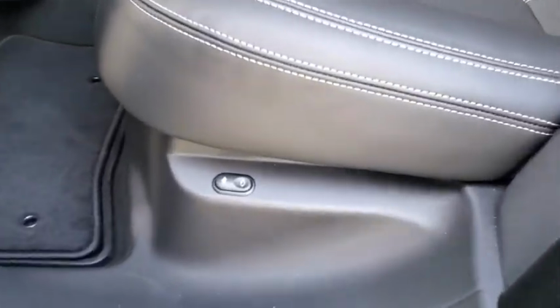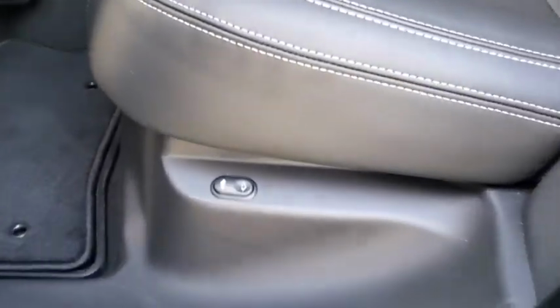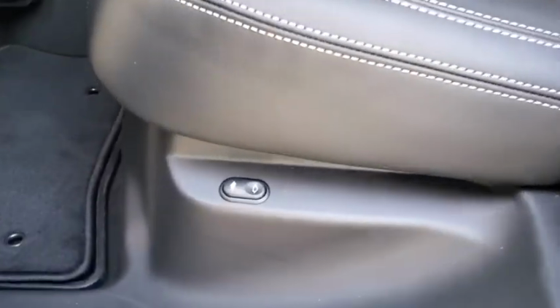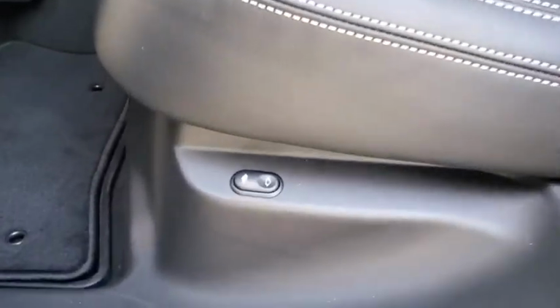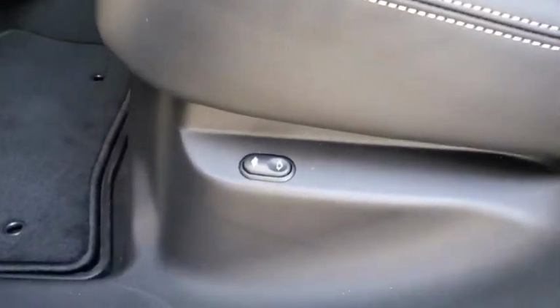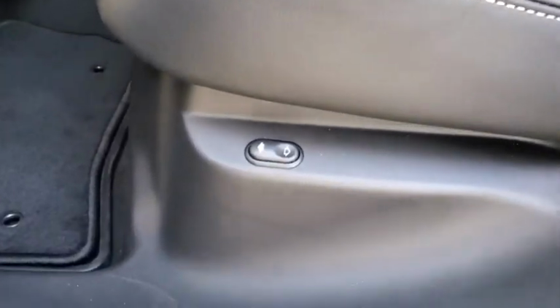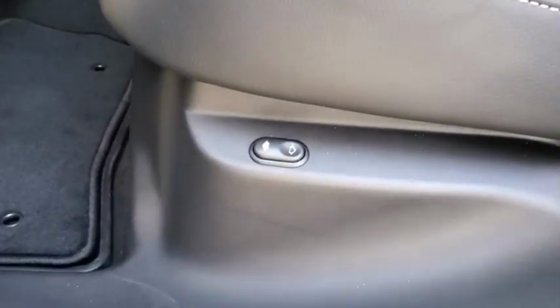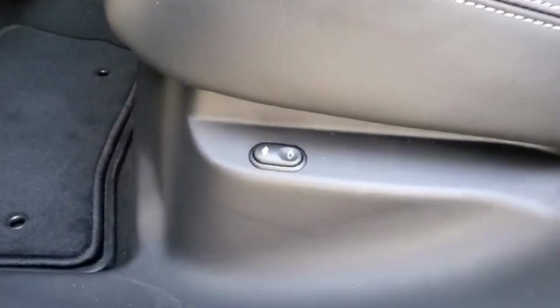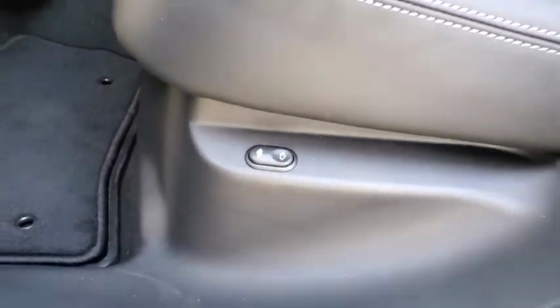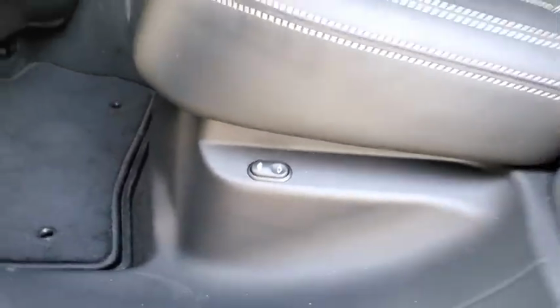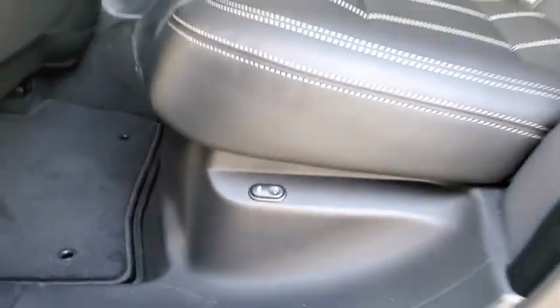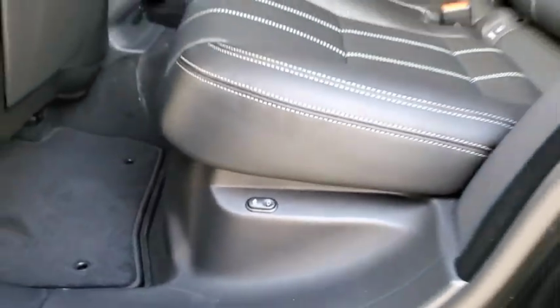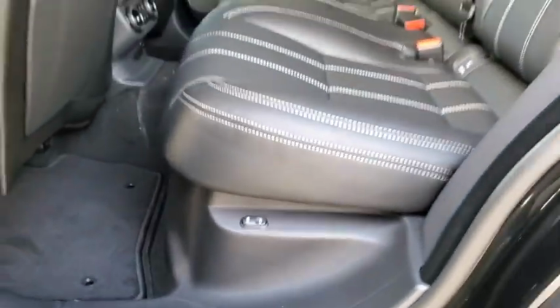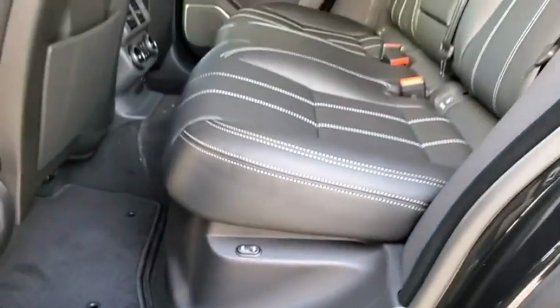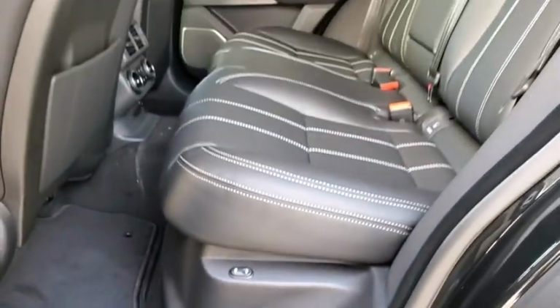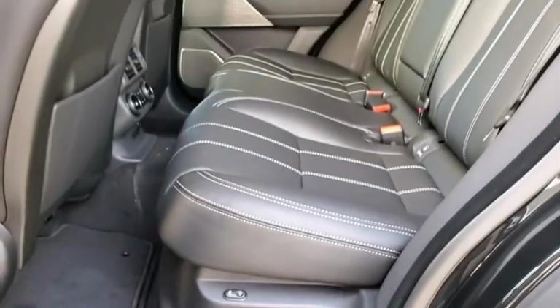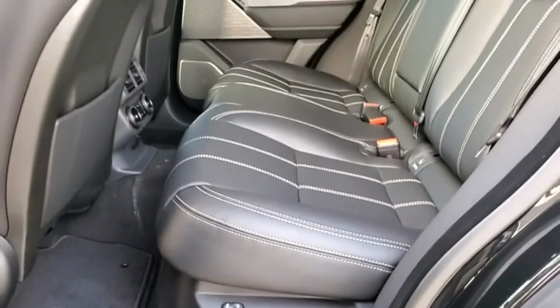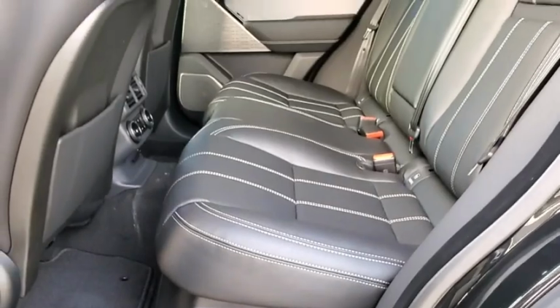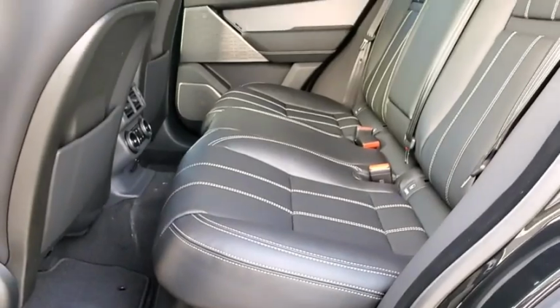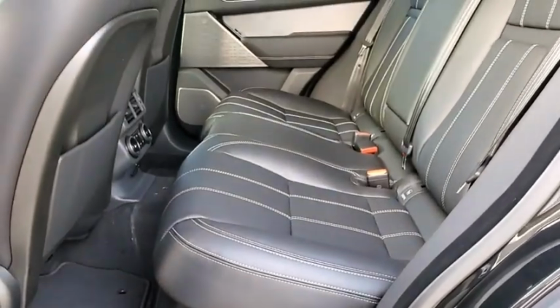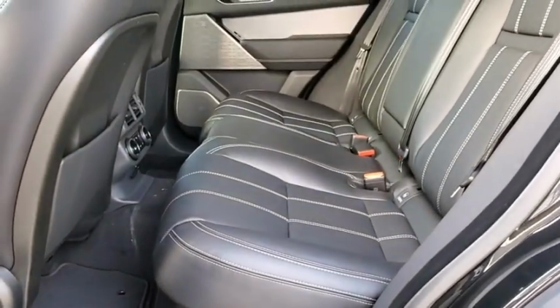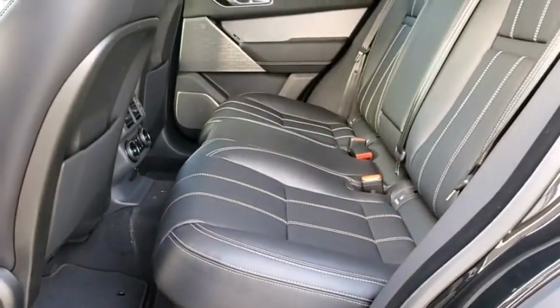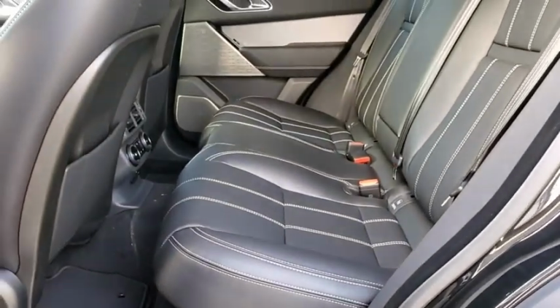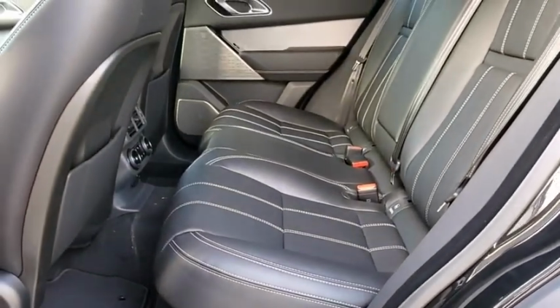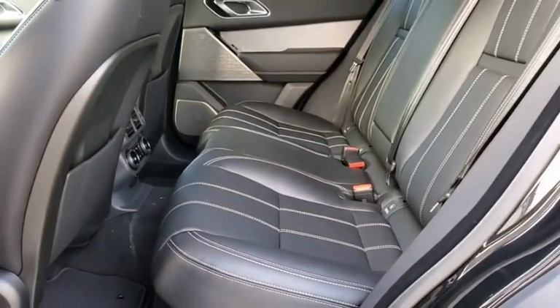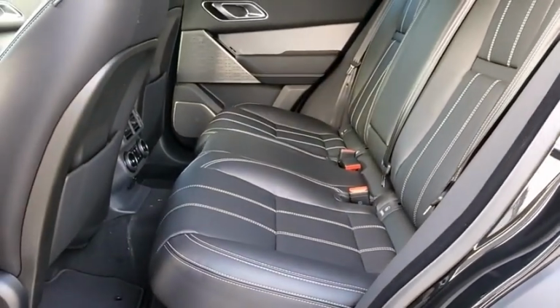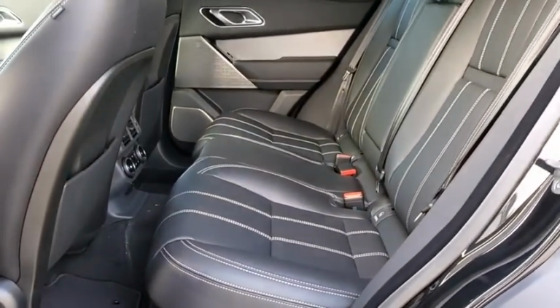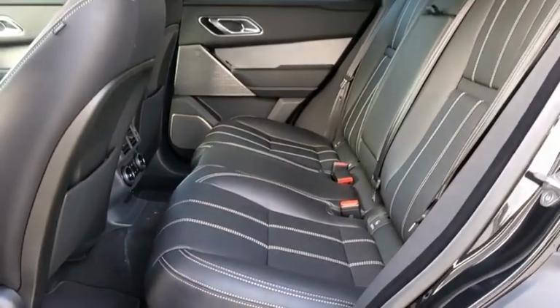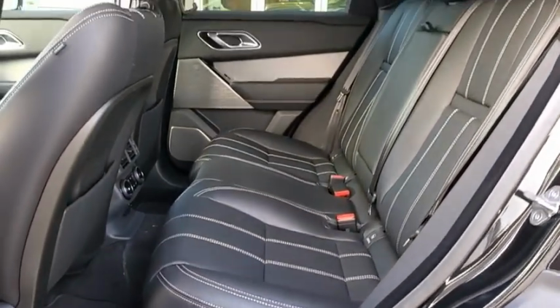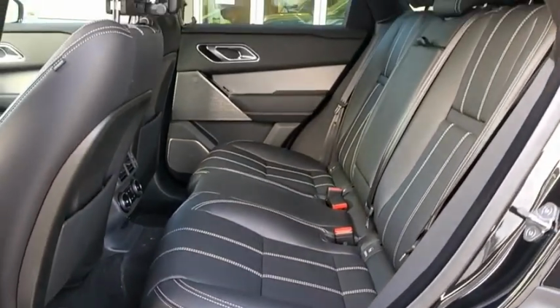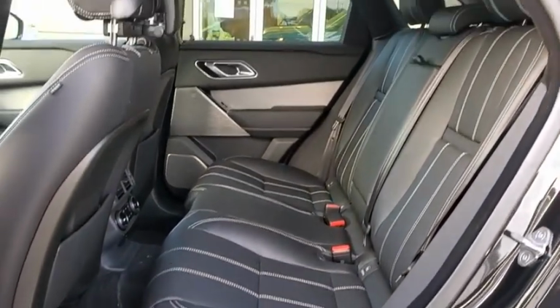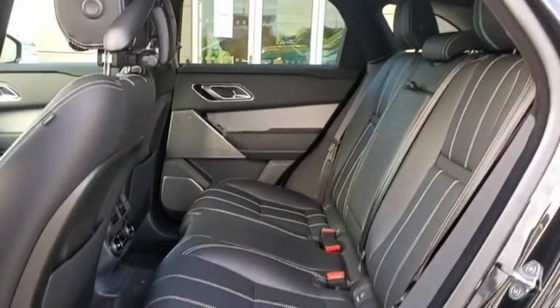Rear window defroster, trip computer, security system, power moonroof, tachometer, panic alarm, overhead console.